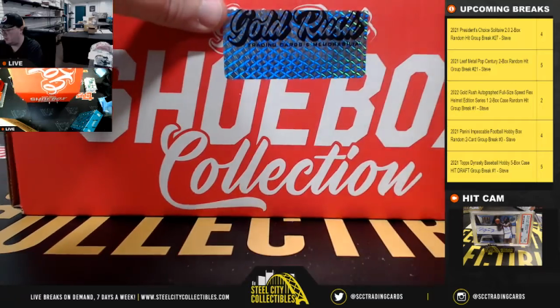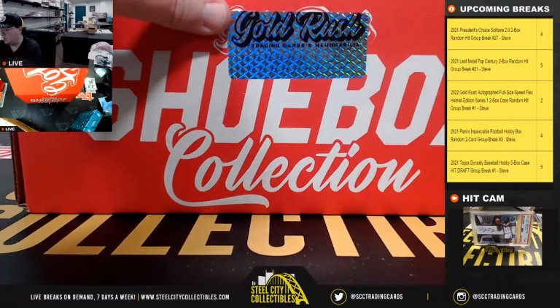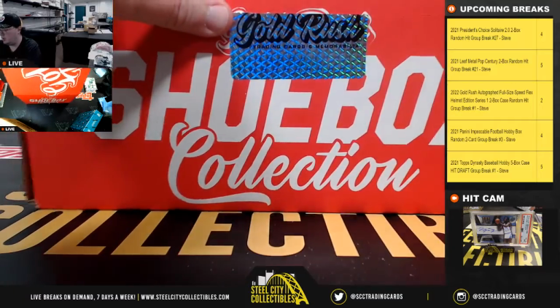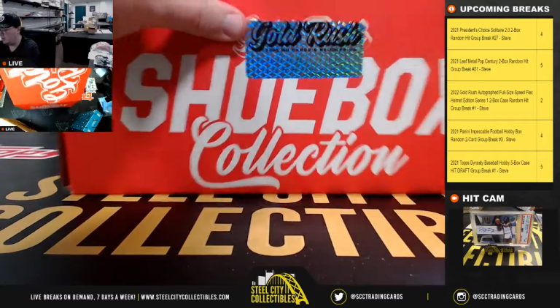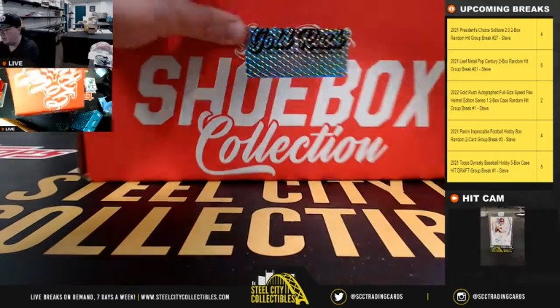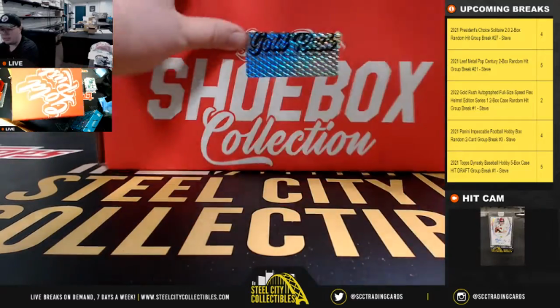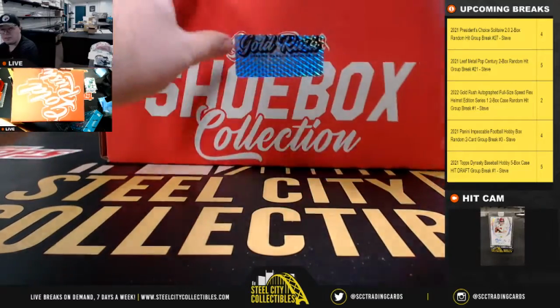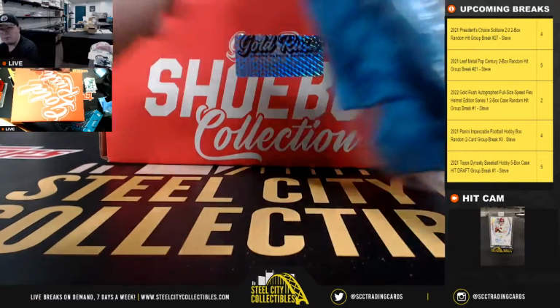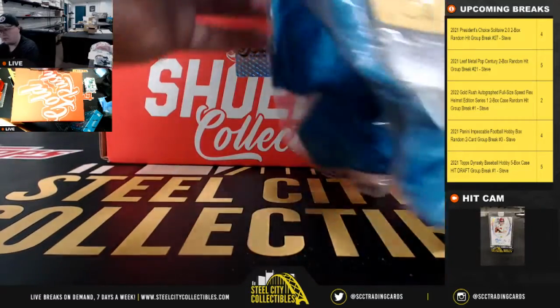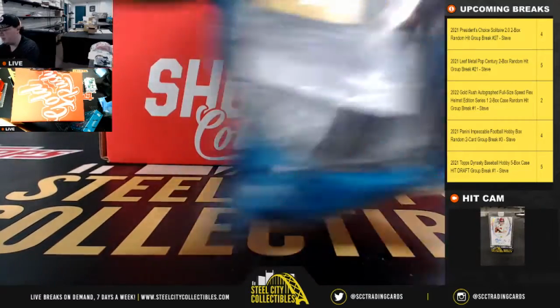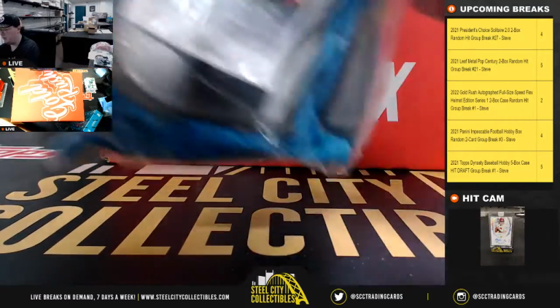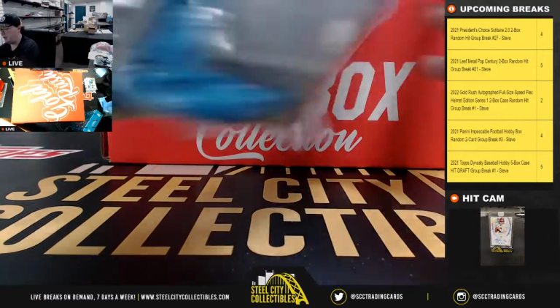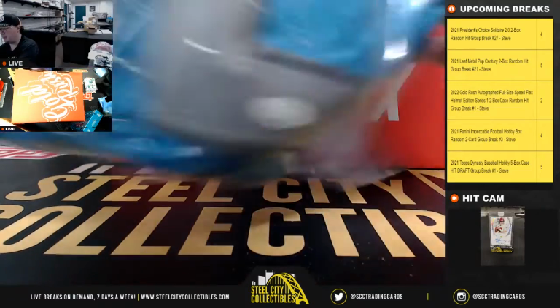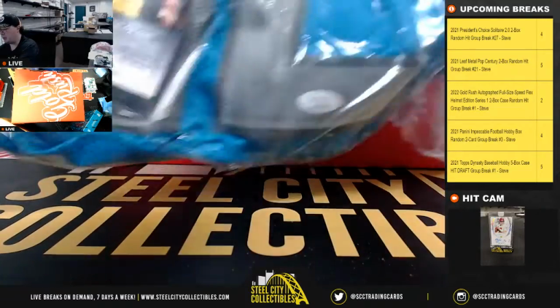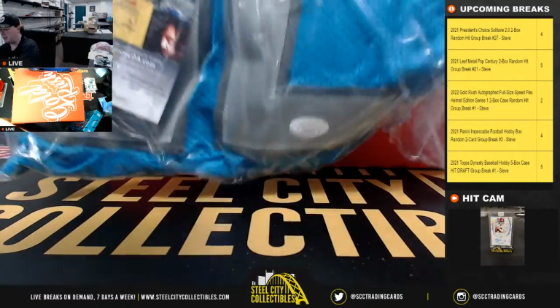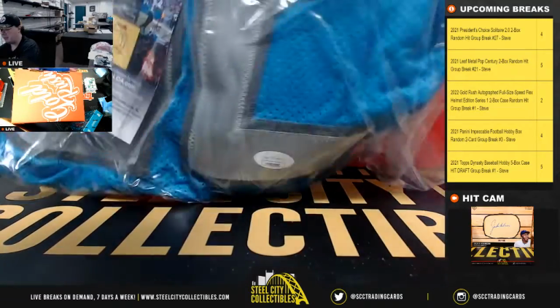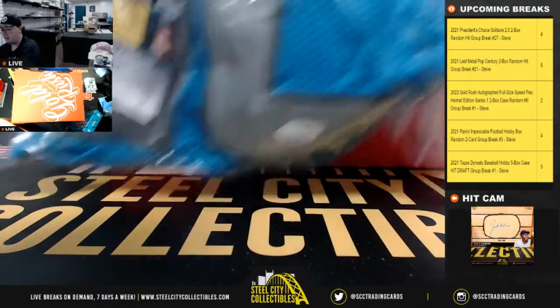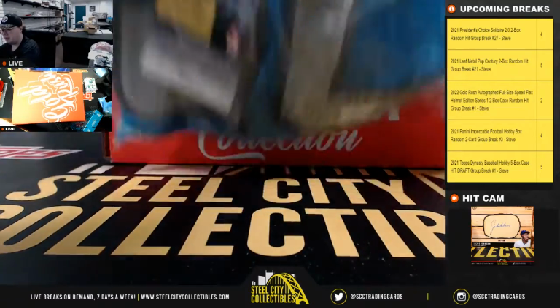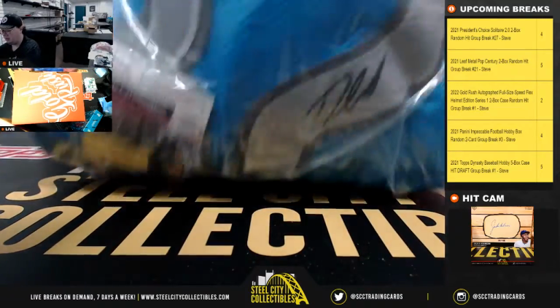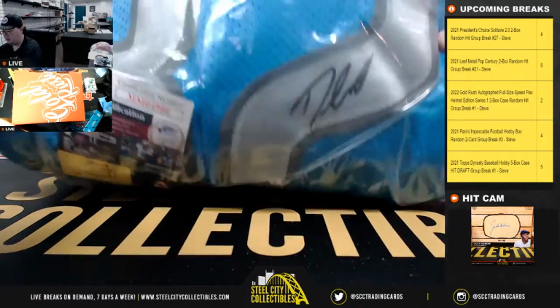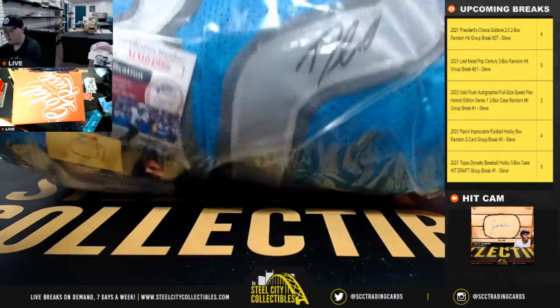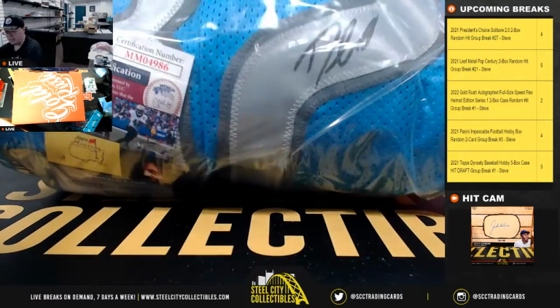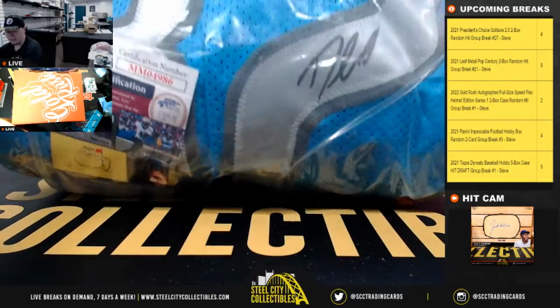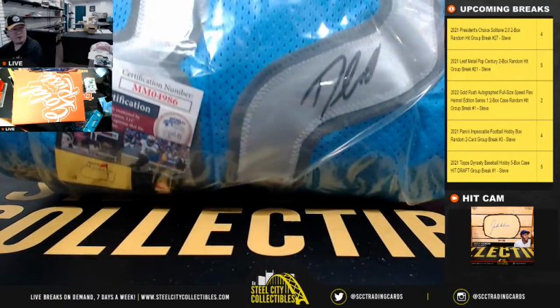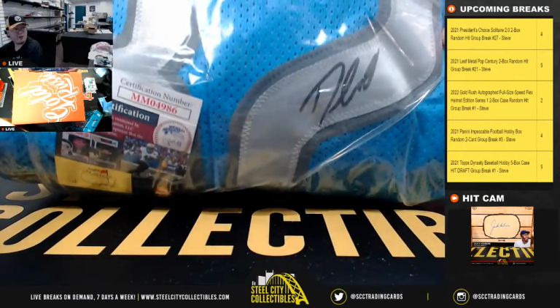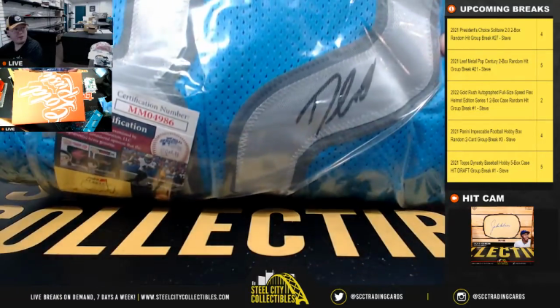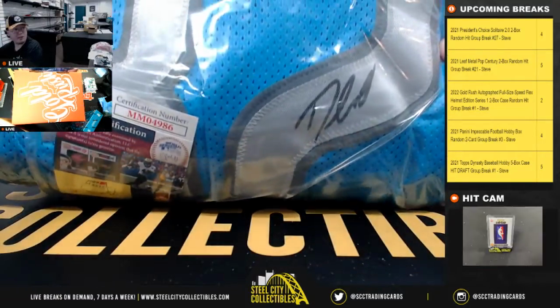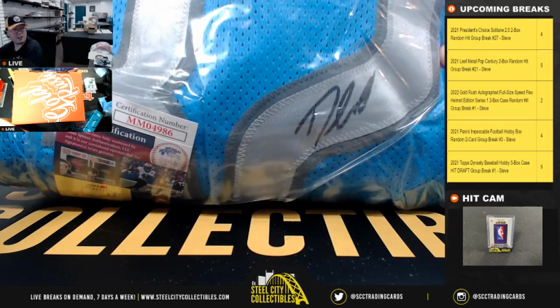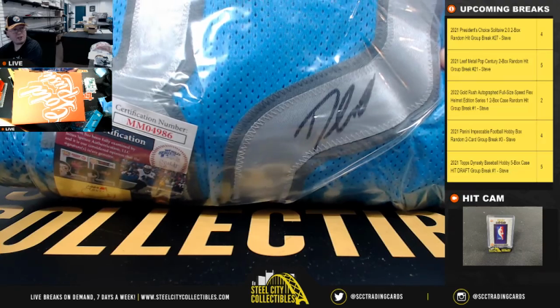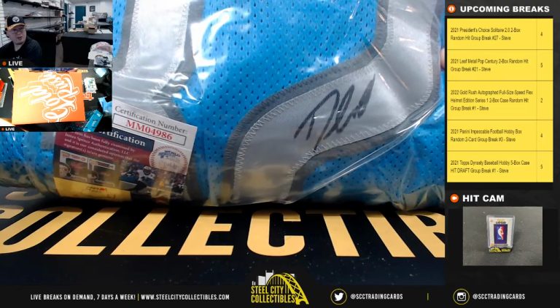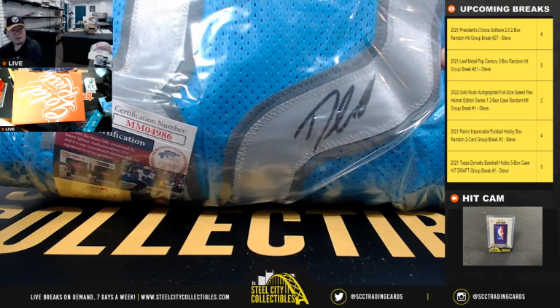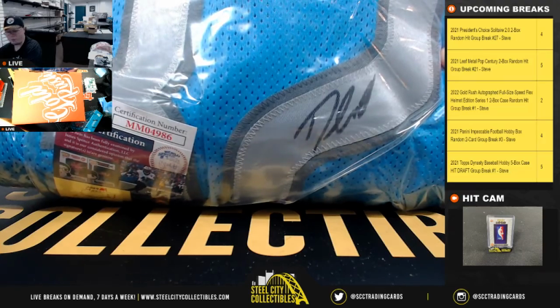Next up, hit number eight: JSA certified jersey — DeAndre Swift.